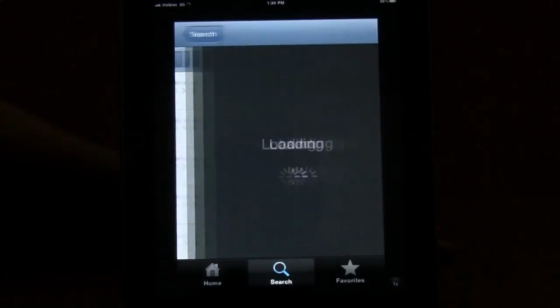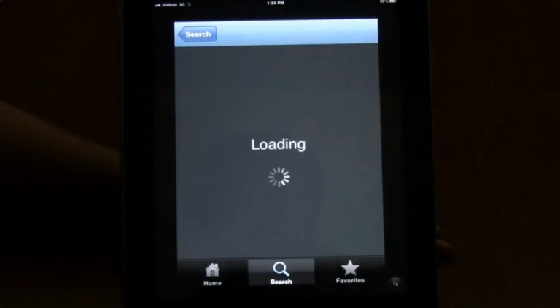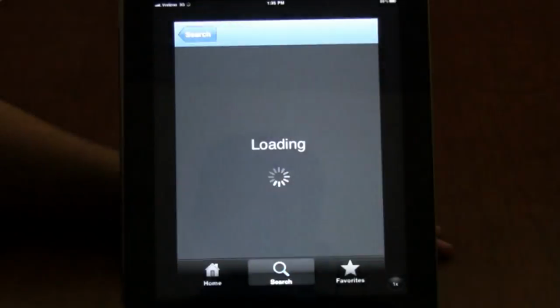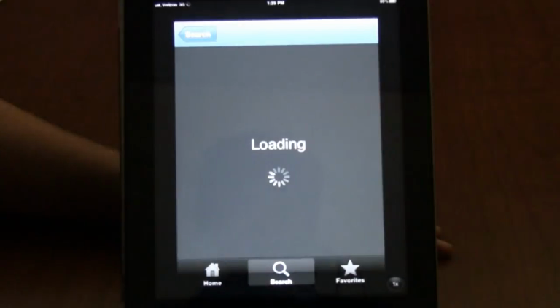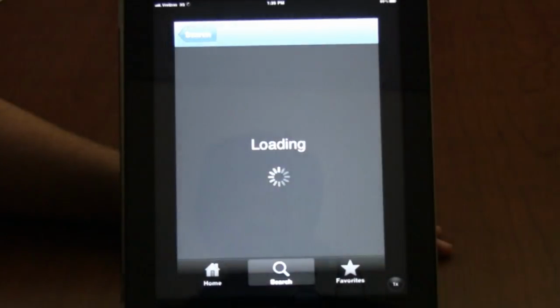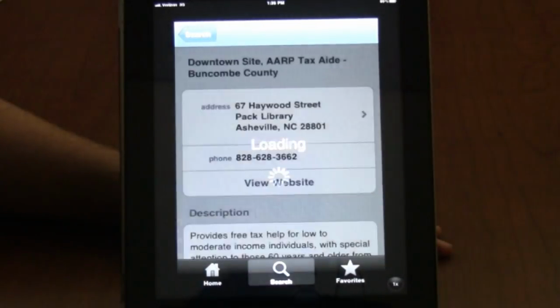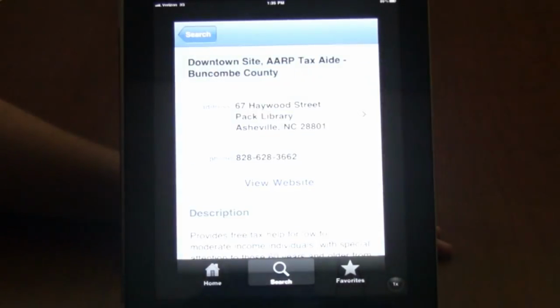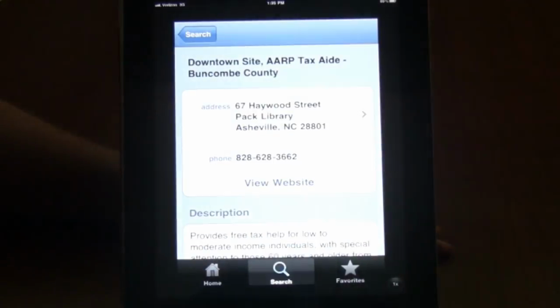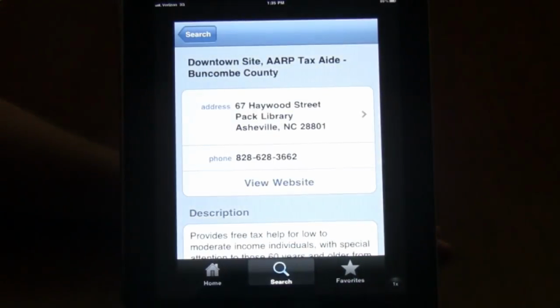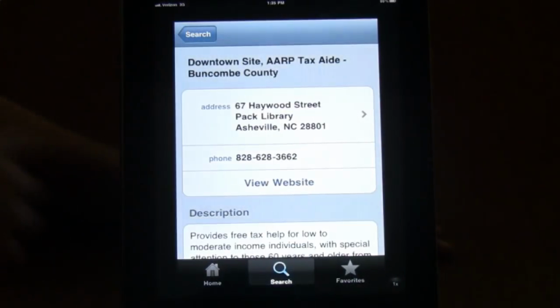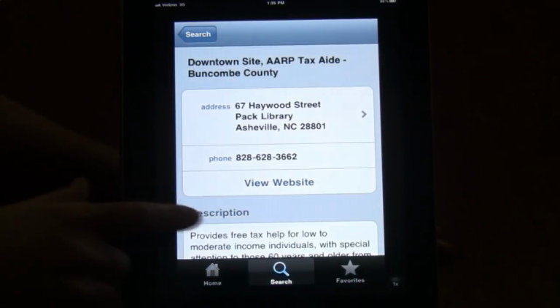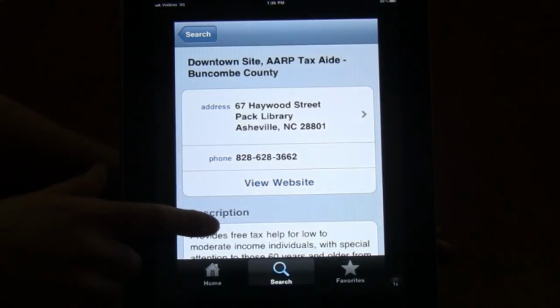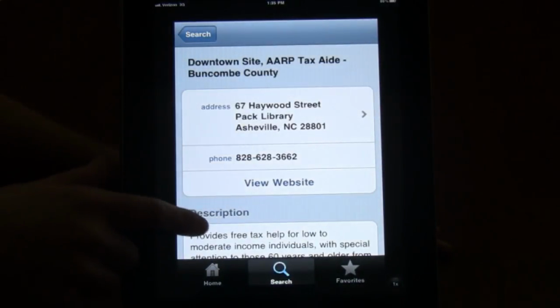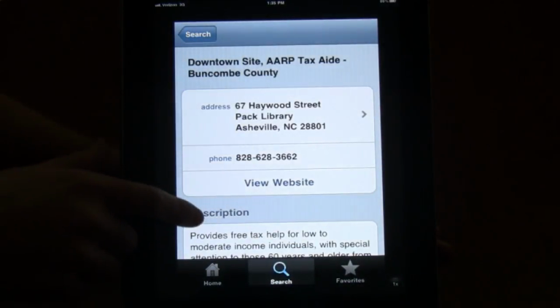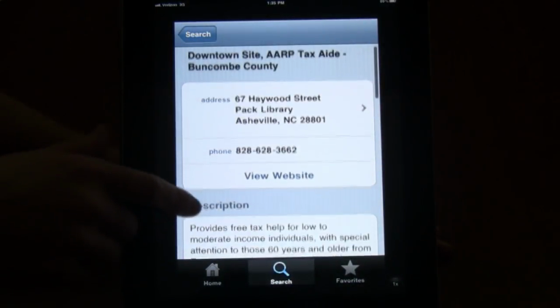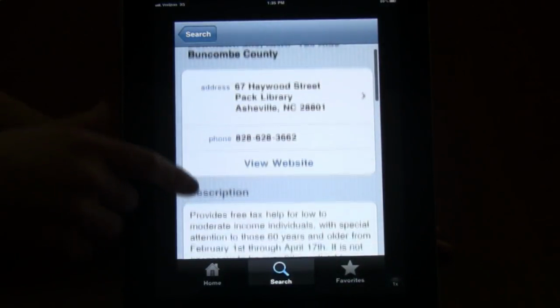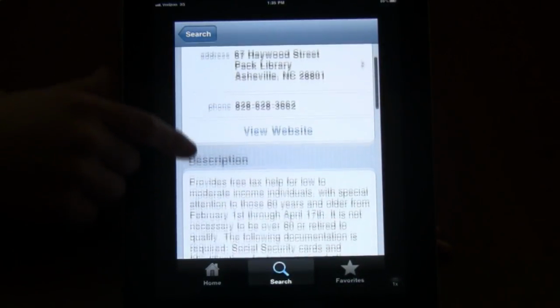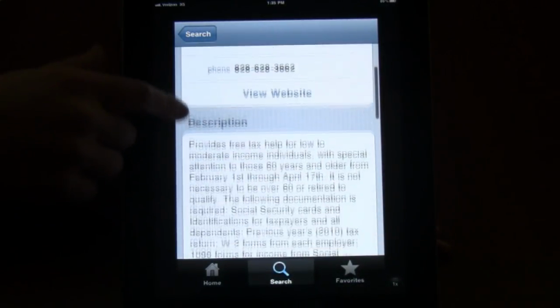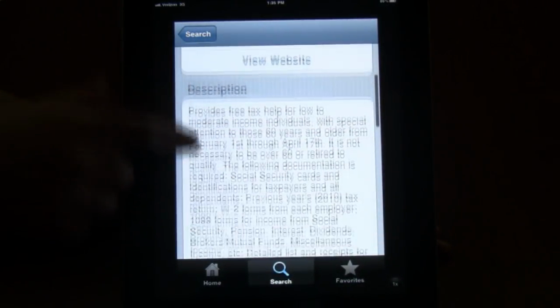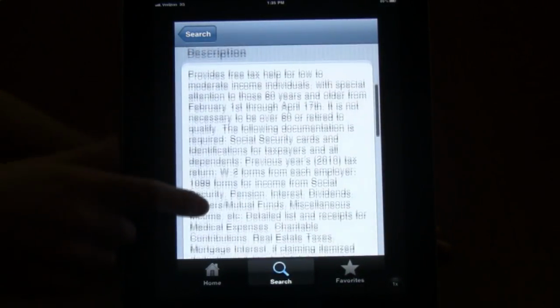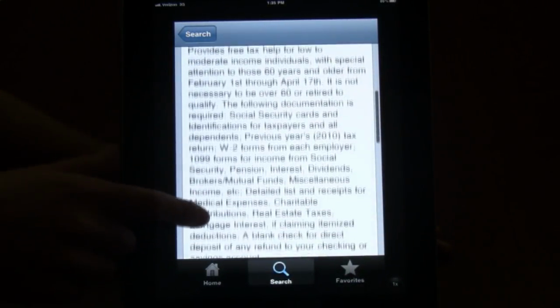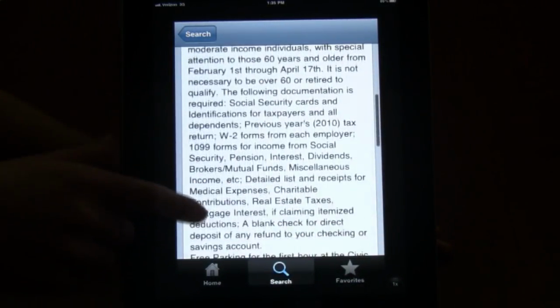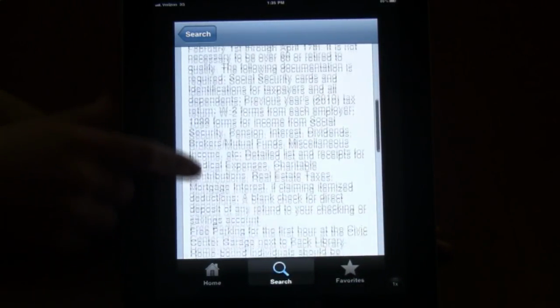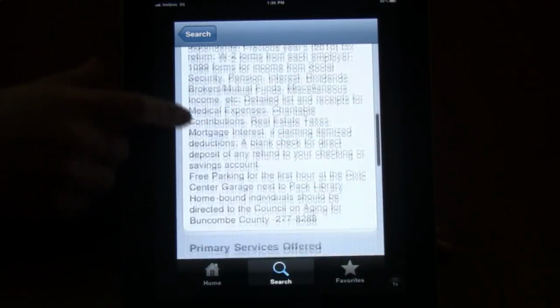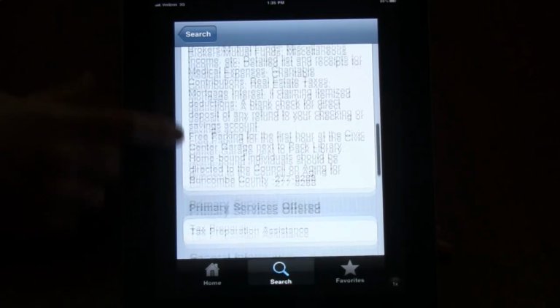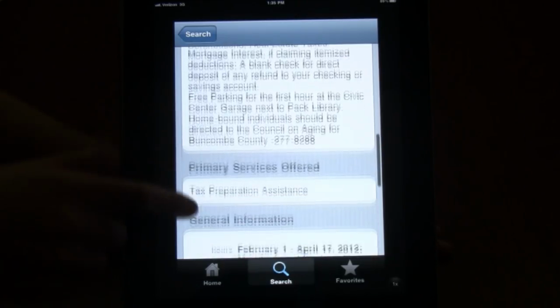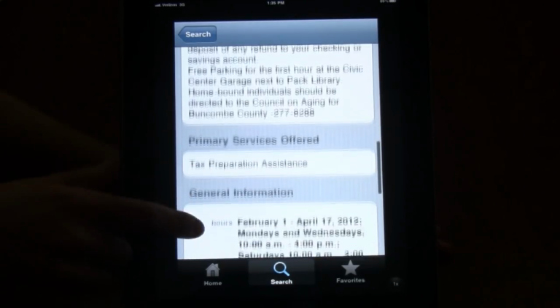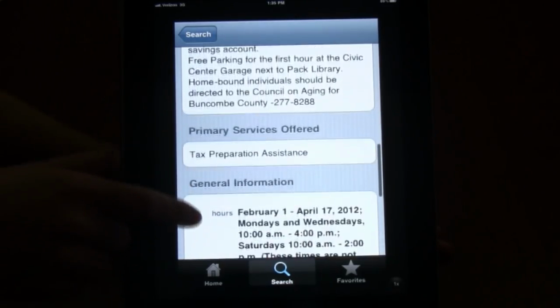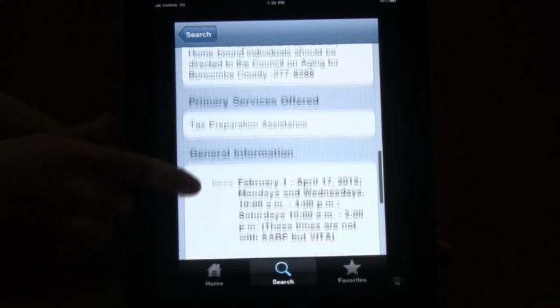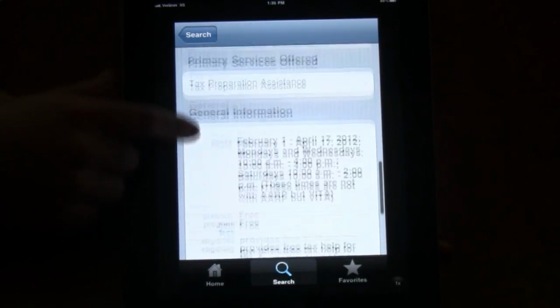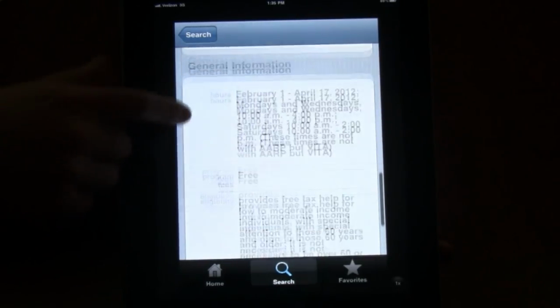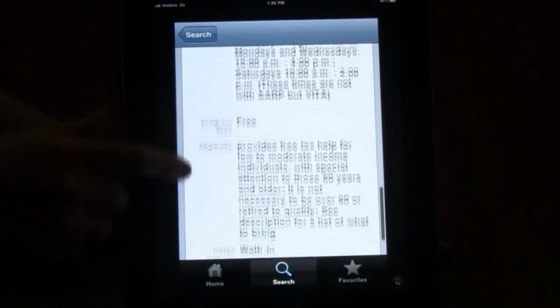We tap to view the details: location, description, and contact information.